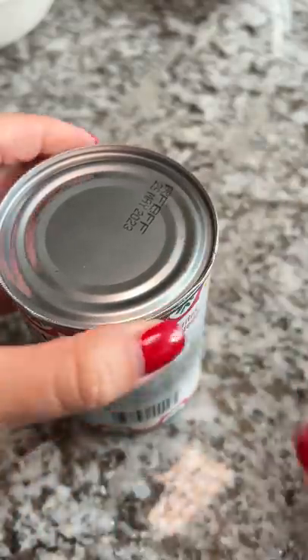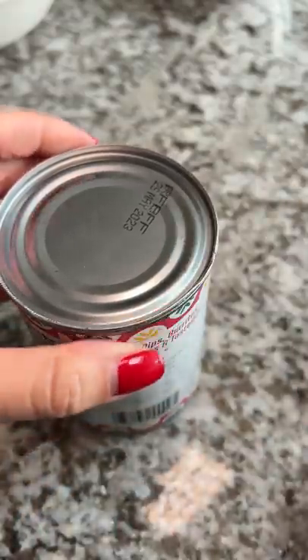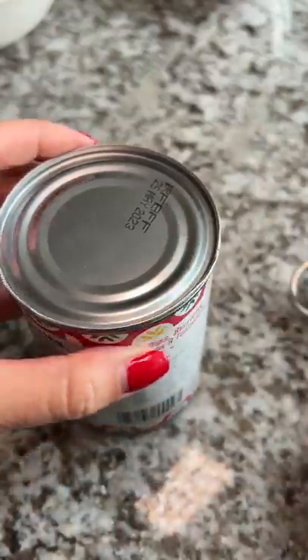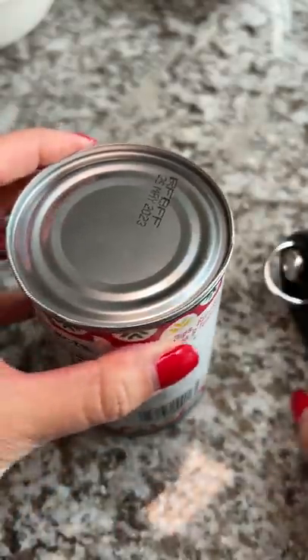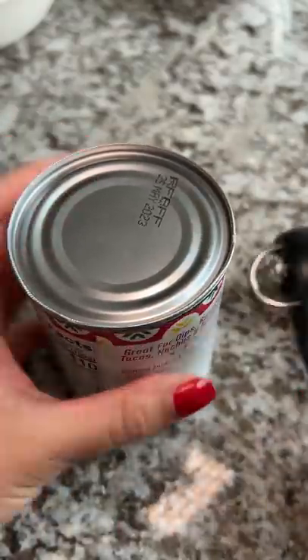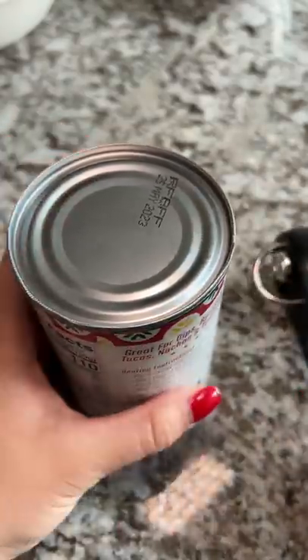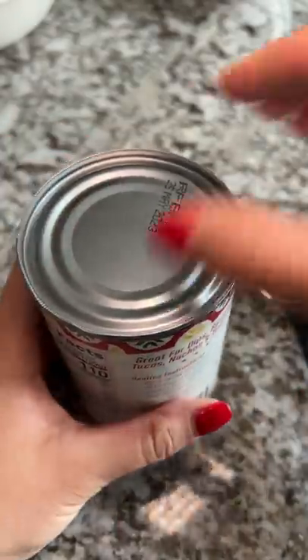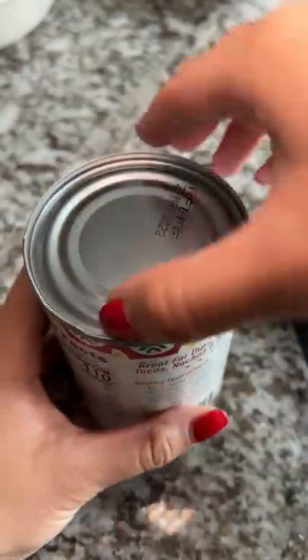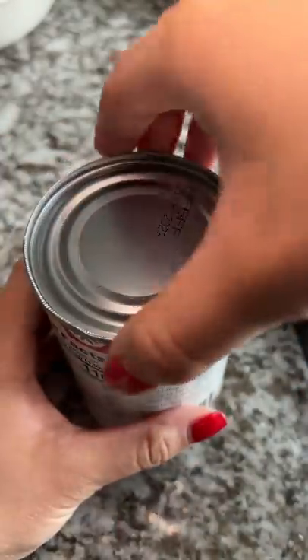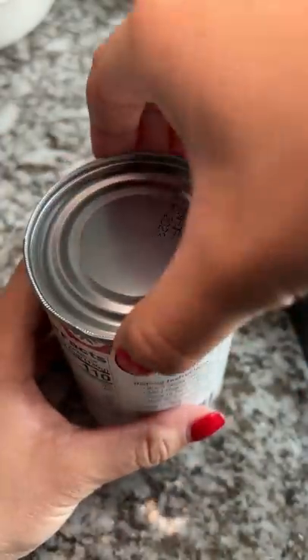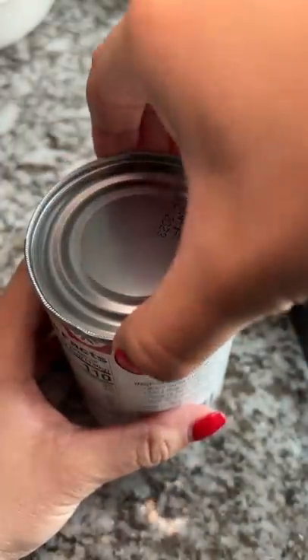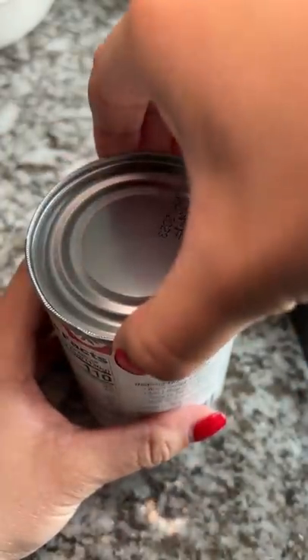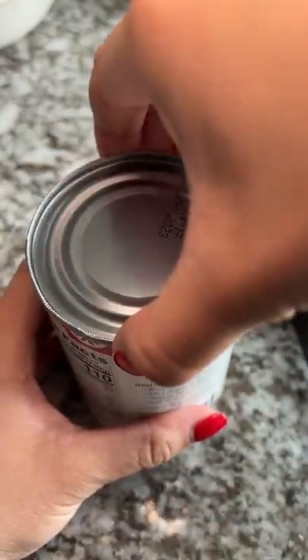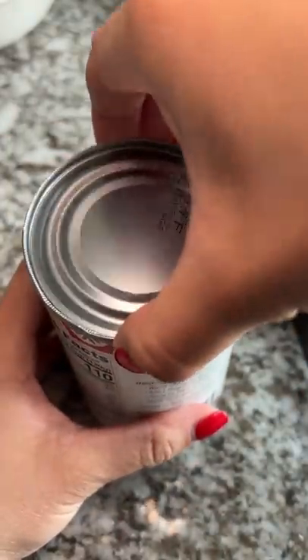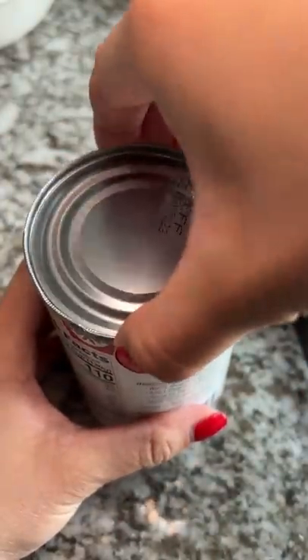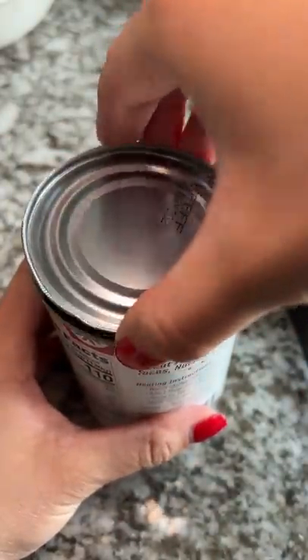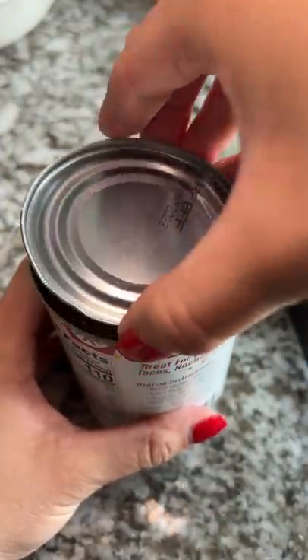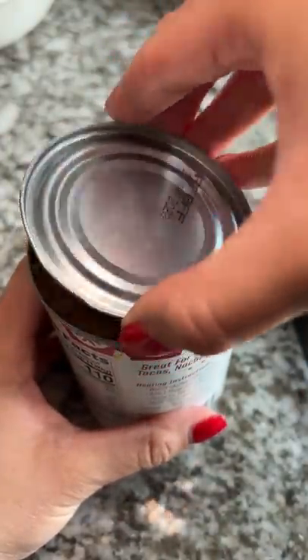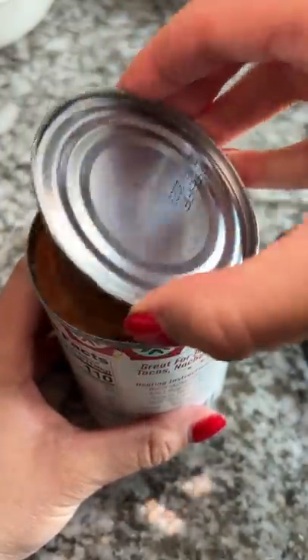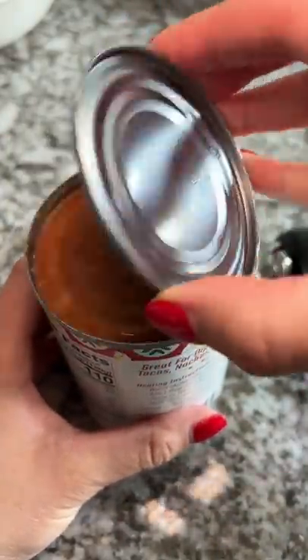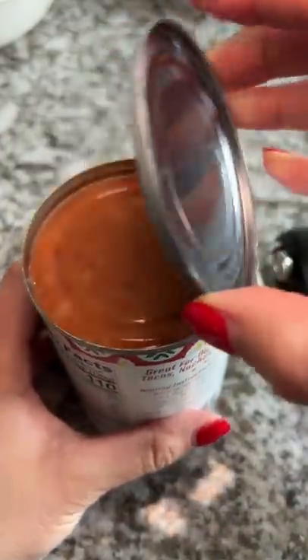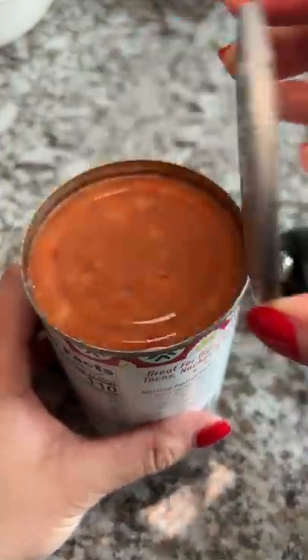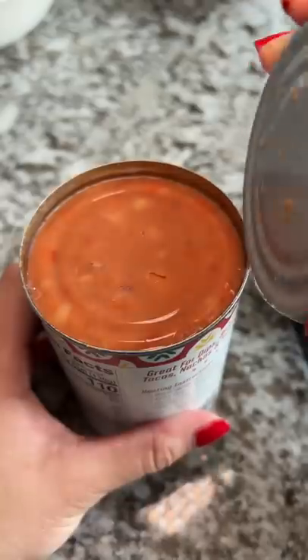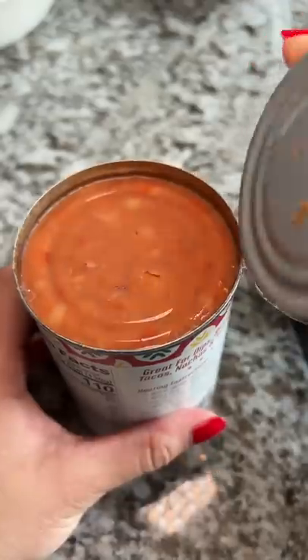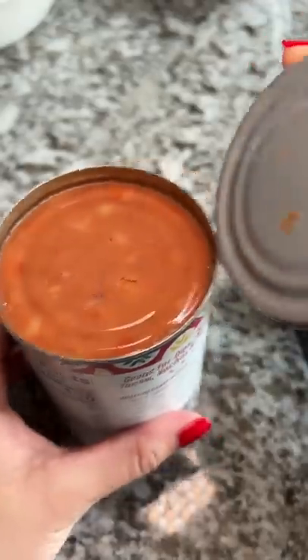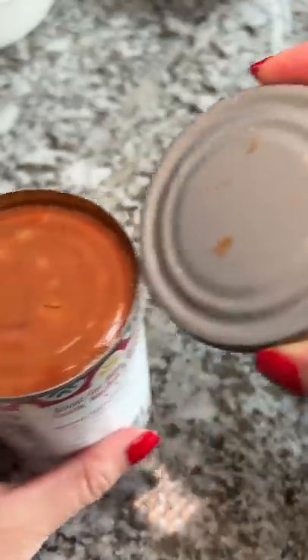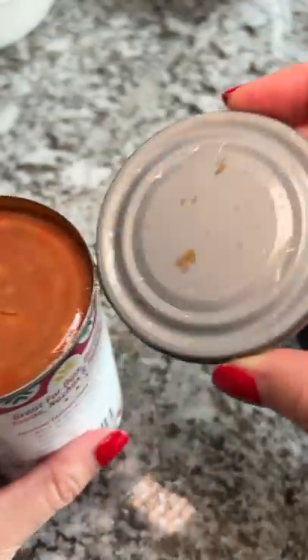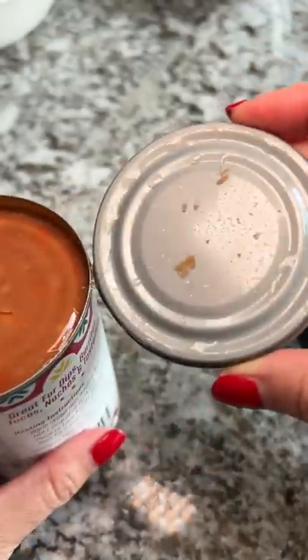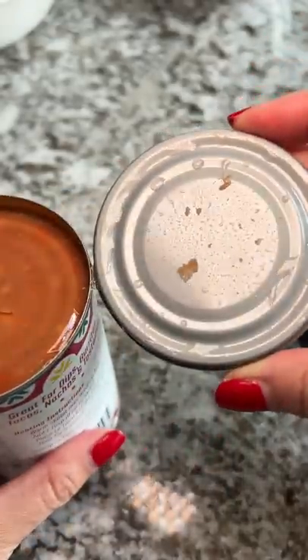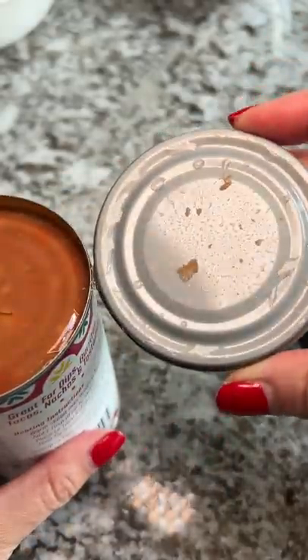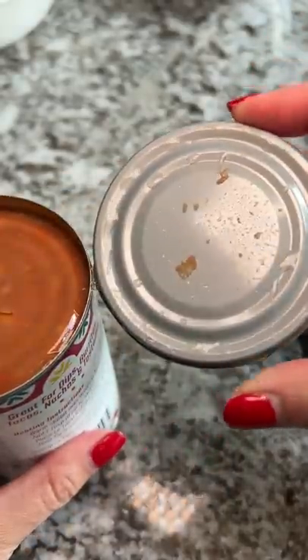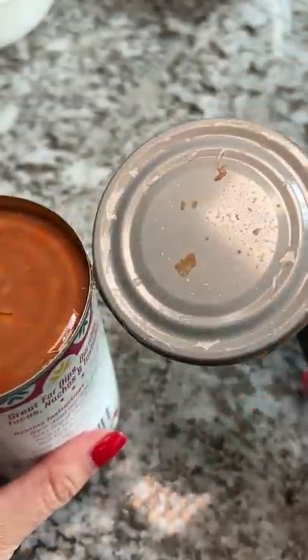Oh my god, this thing has been open, hasn't it? Oh my gosh, Lisa.